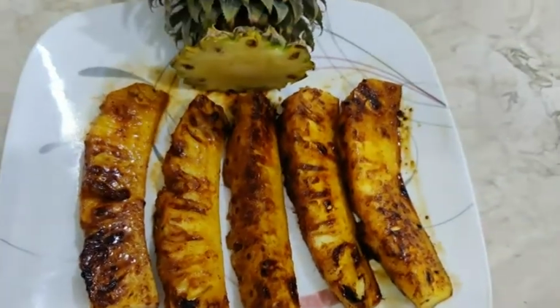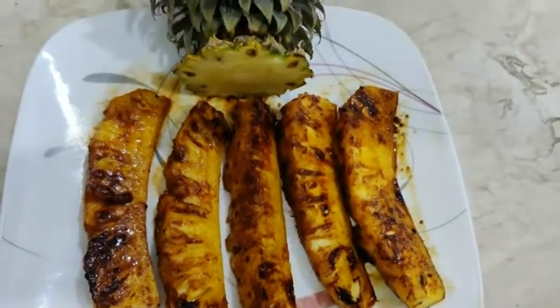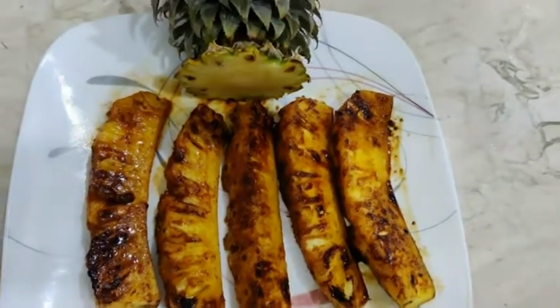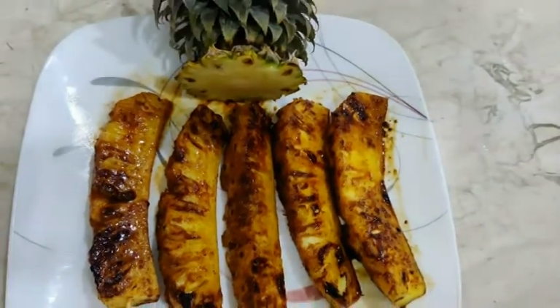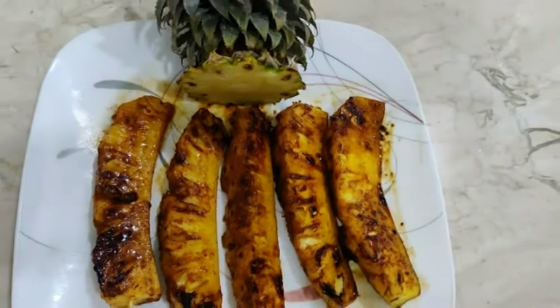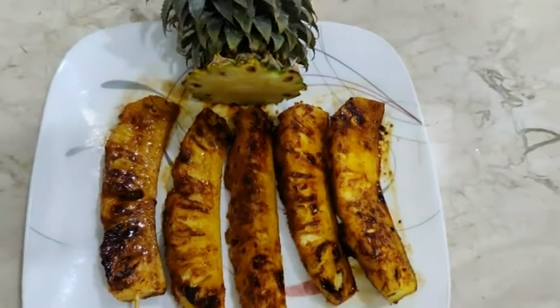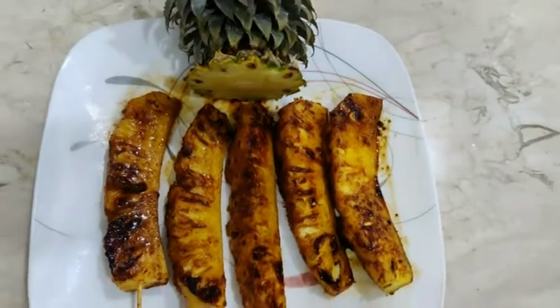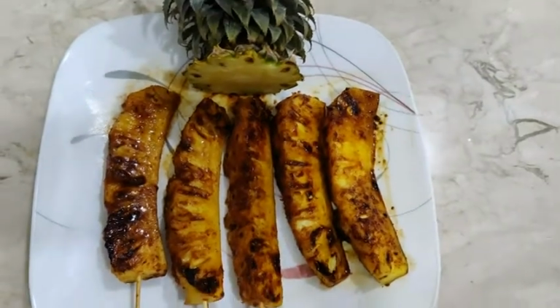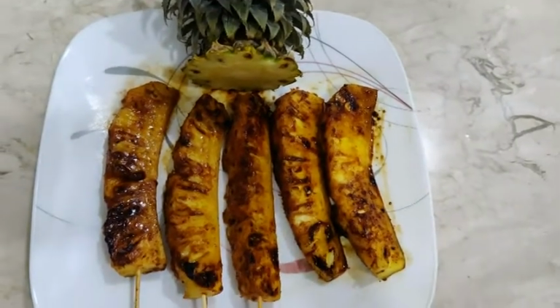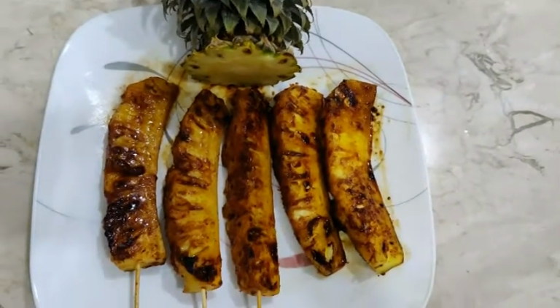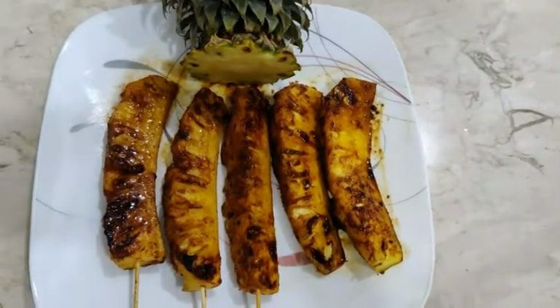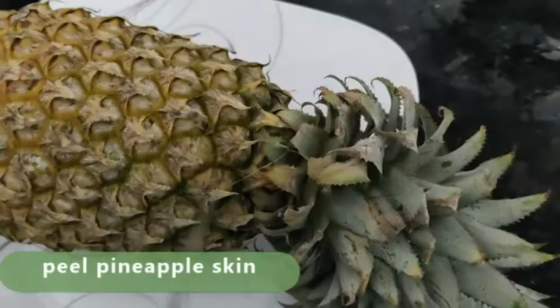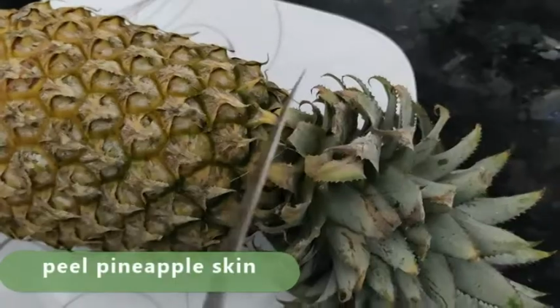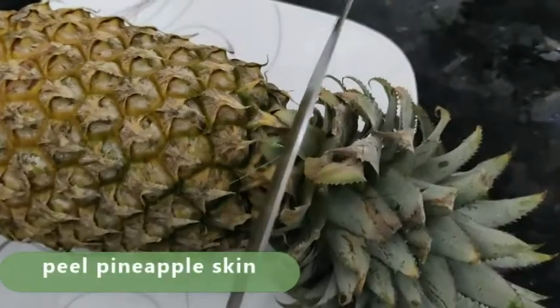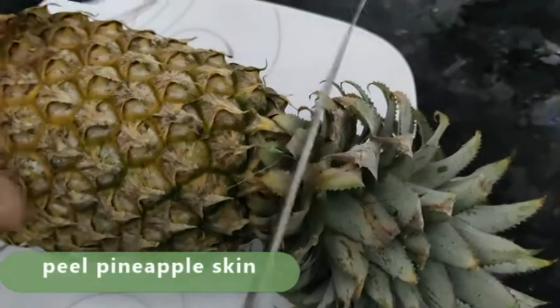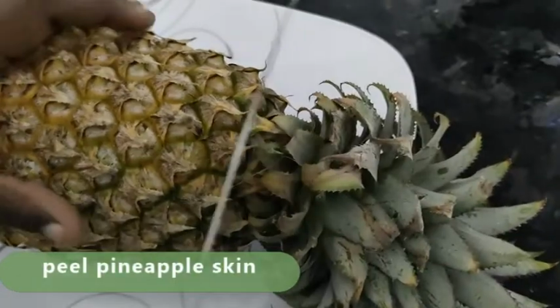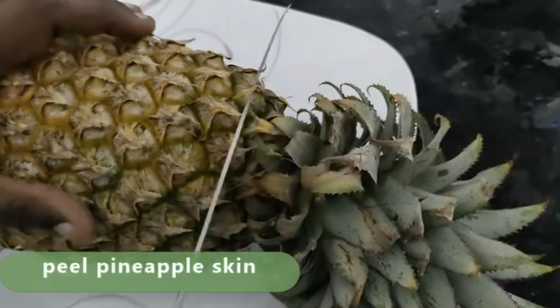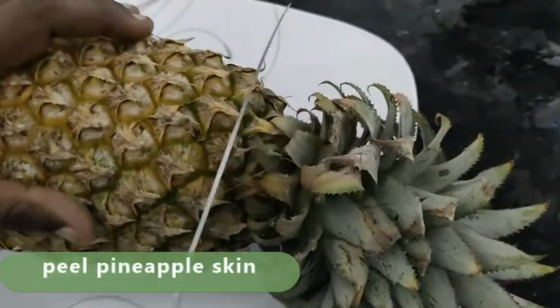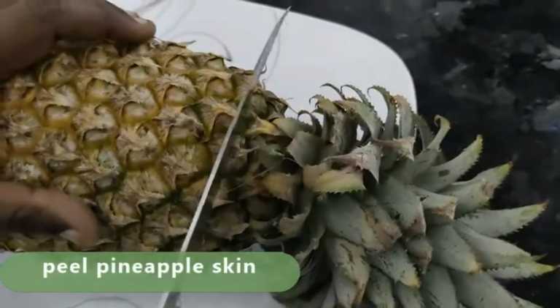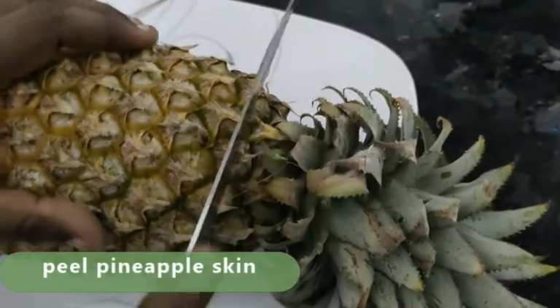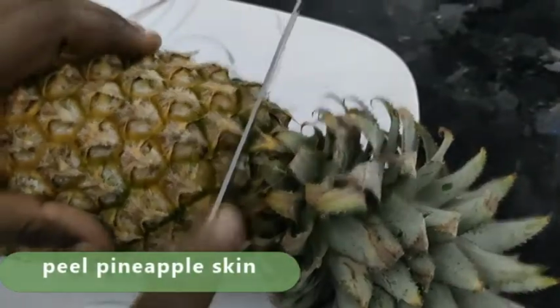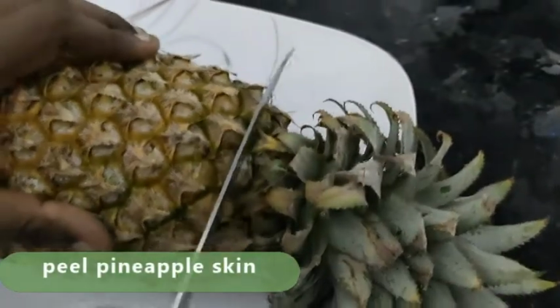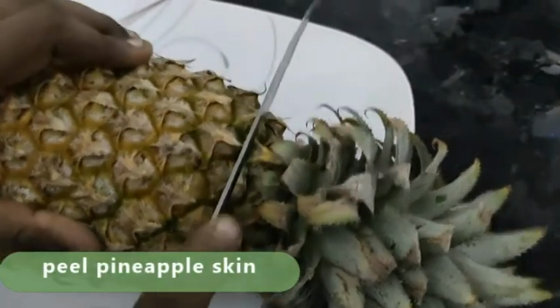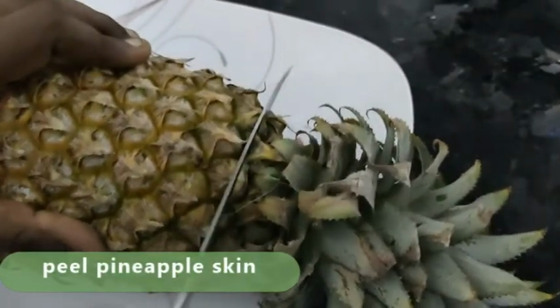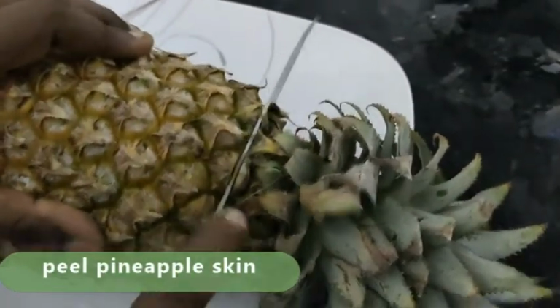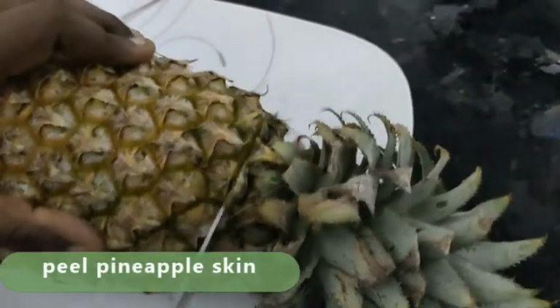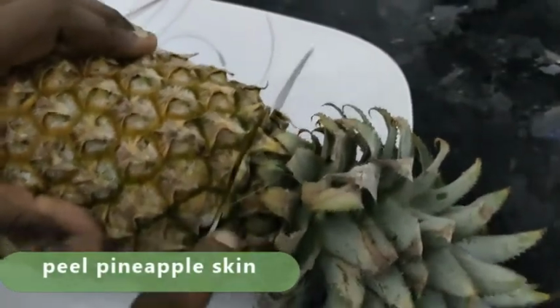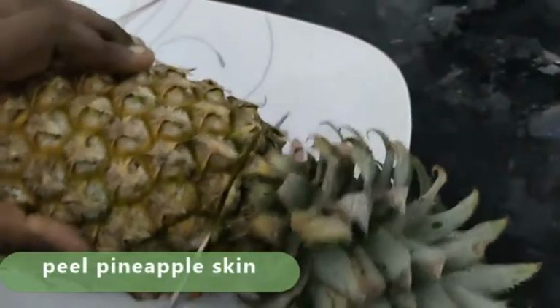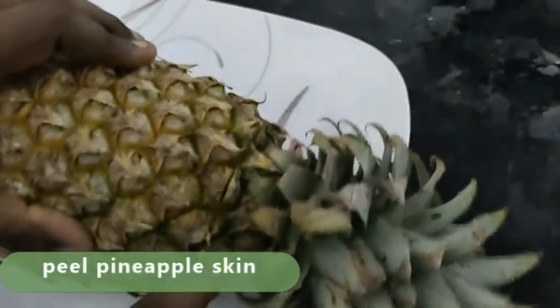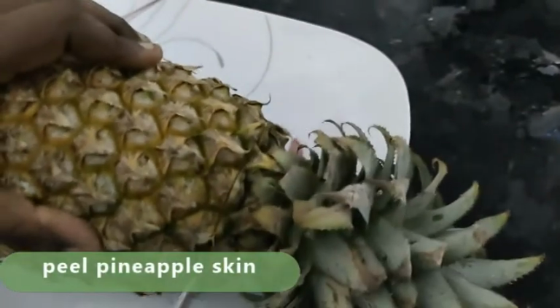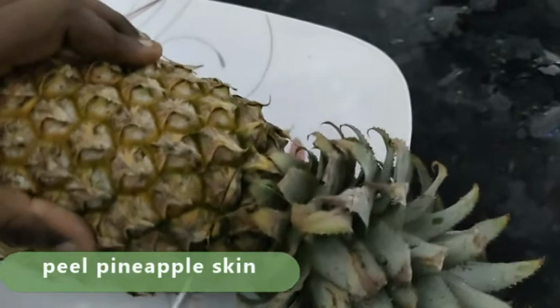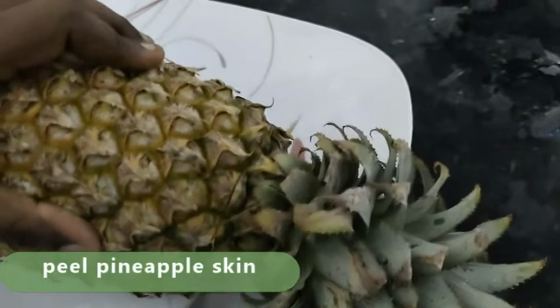Now we have a pineapple. It's a little yellowish.